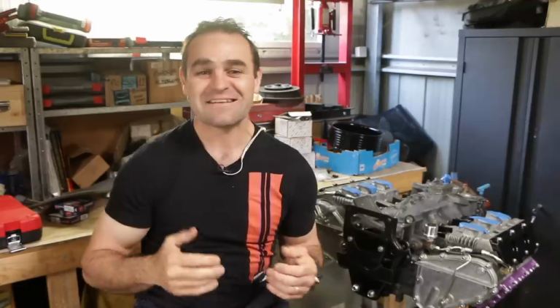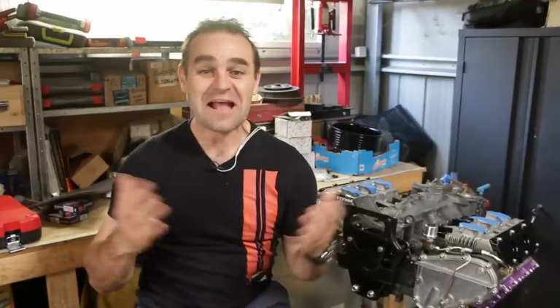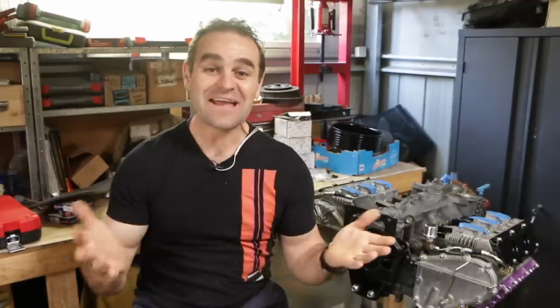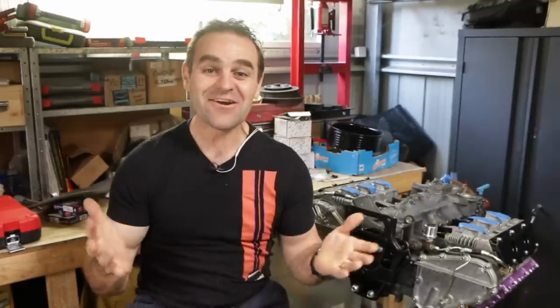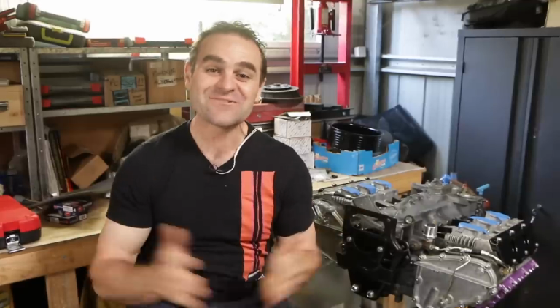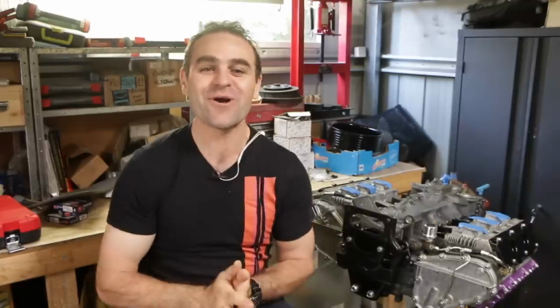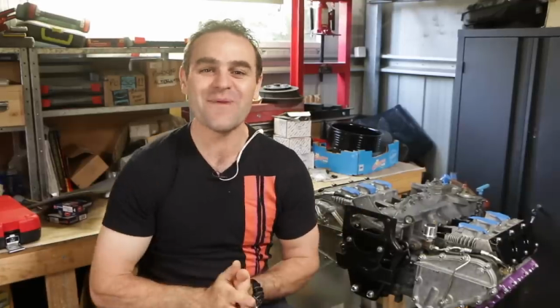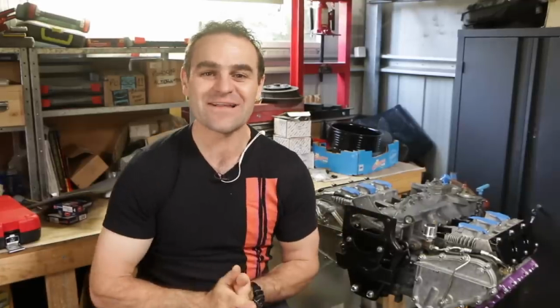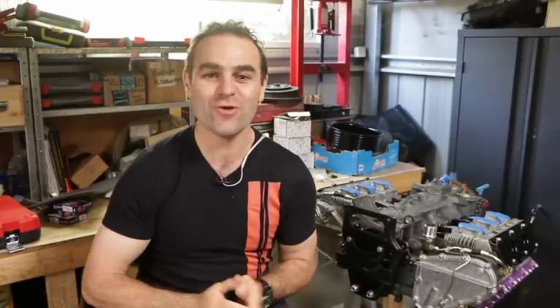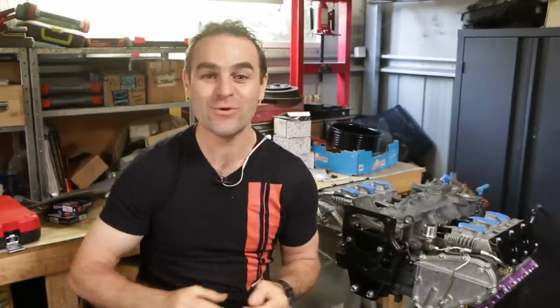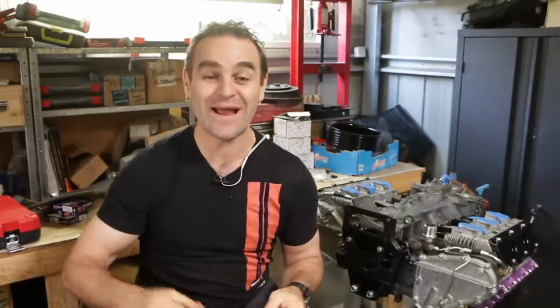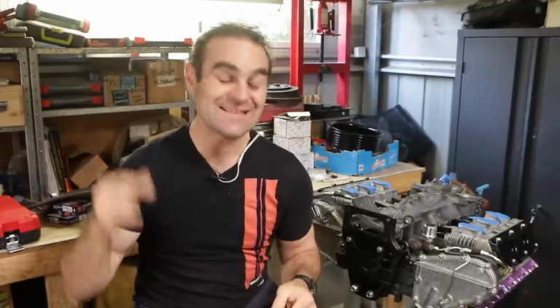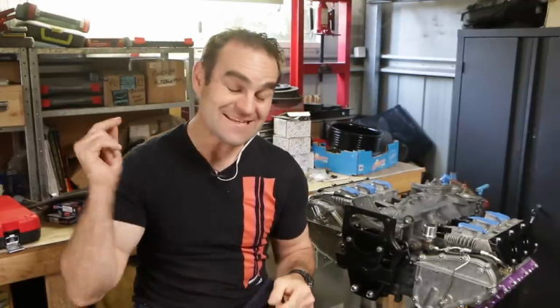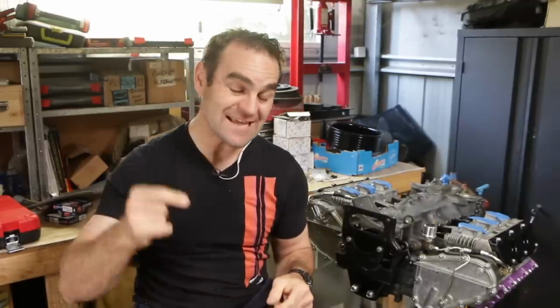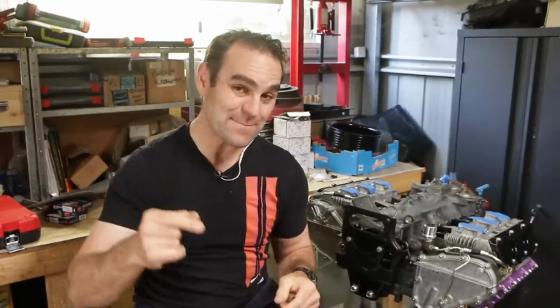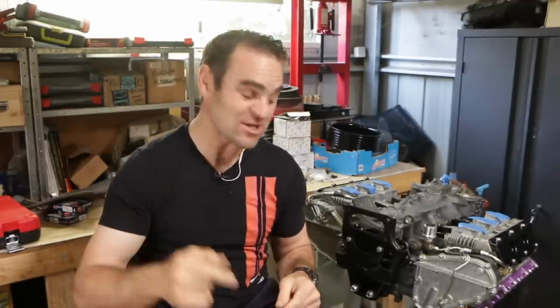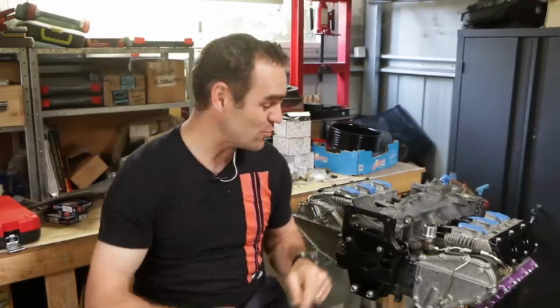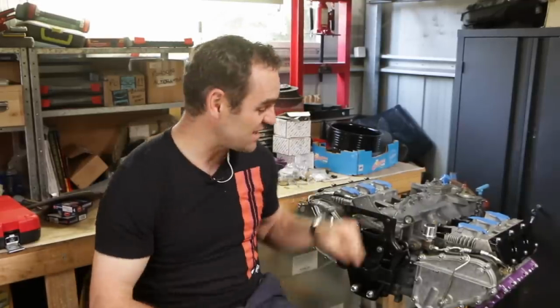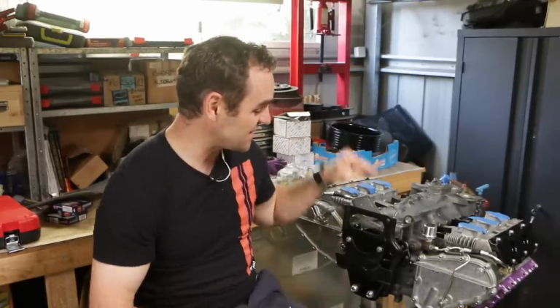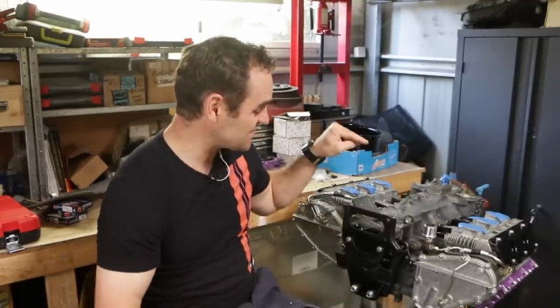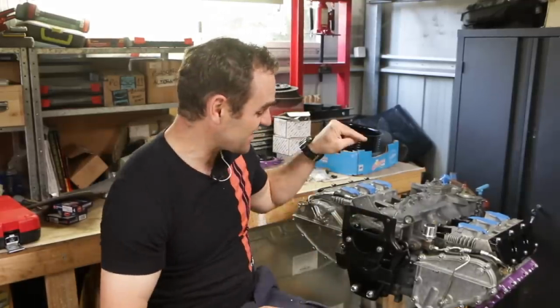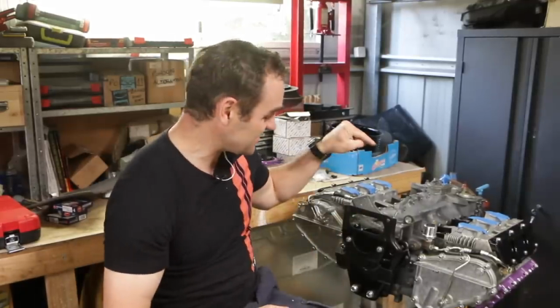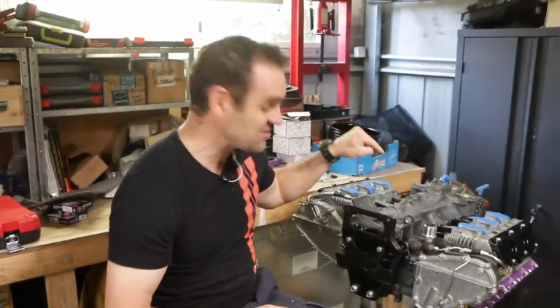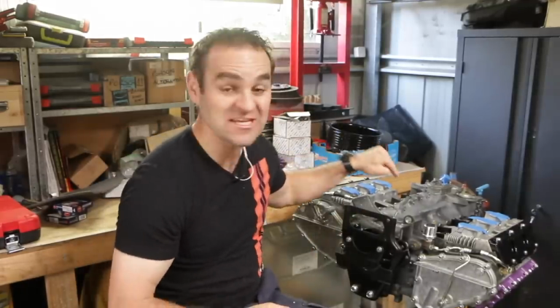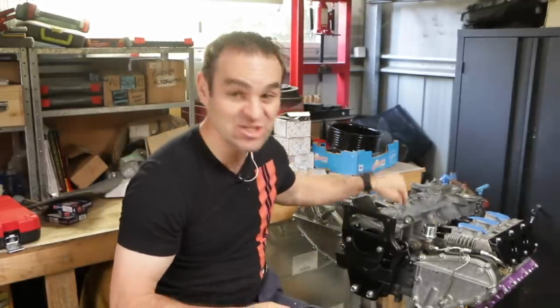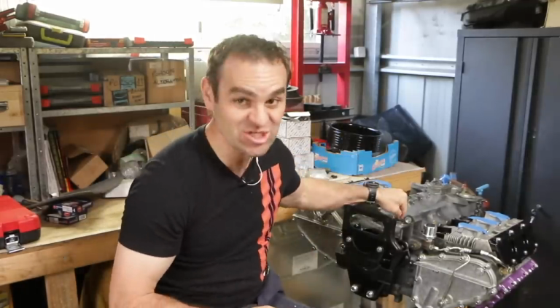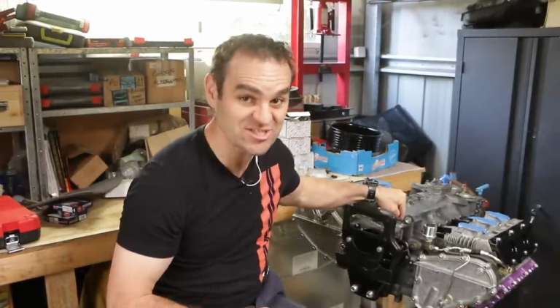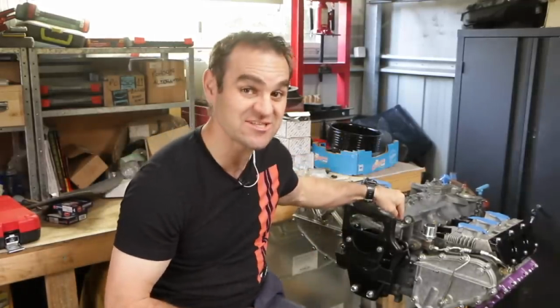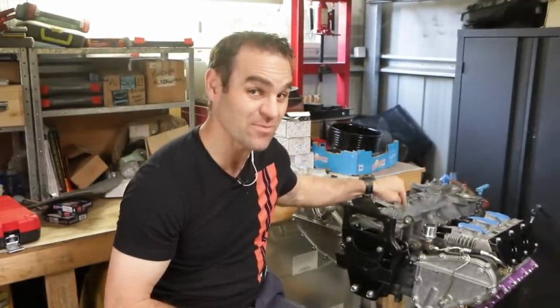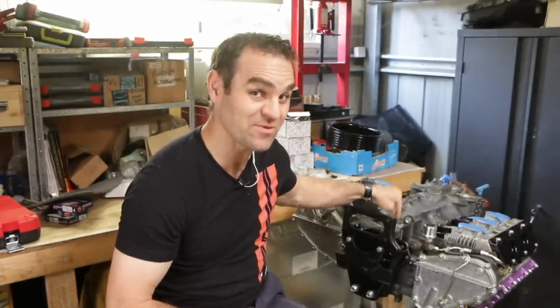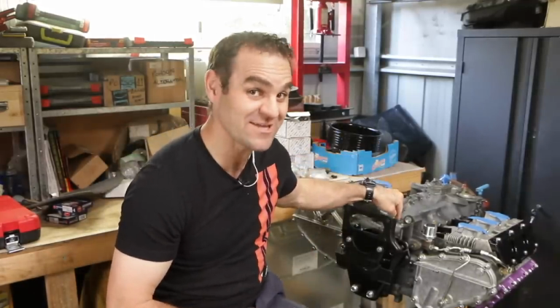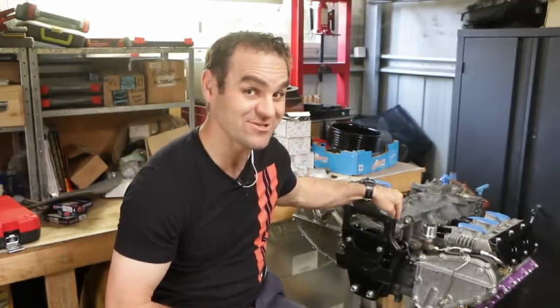Hey guys, welcome back to Homebuilt. In this episode we get stuck into the ignition system on the engine.